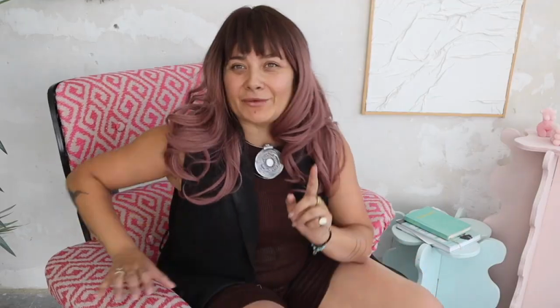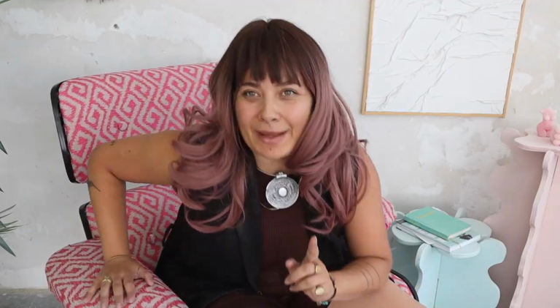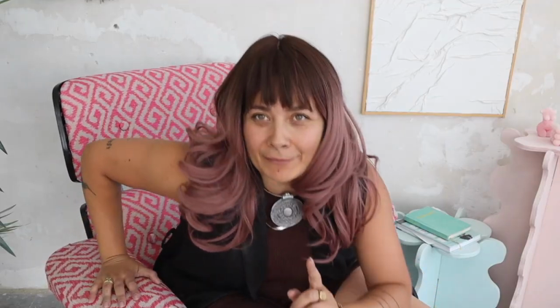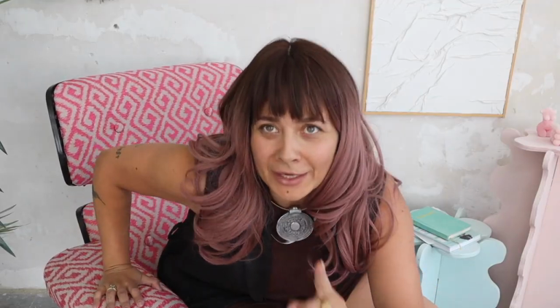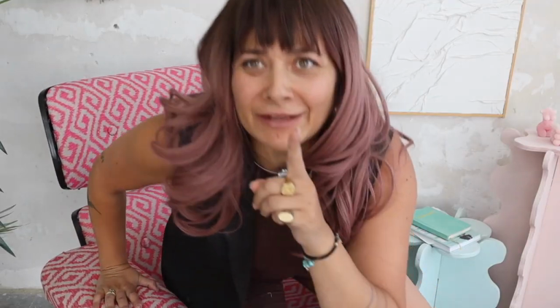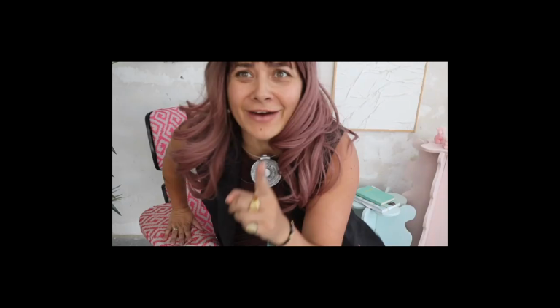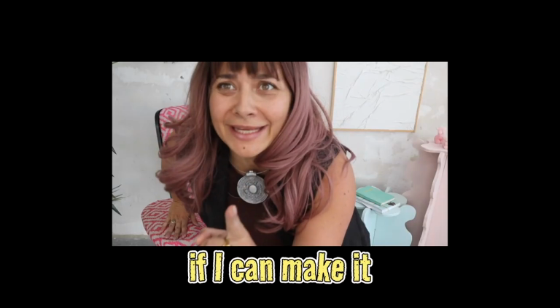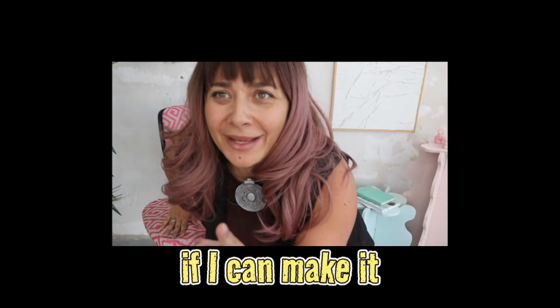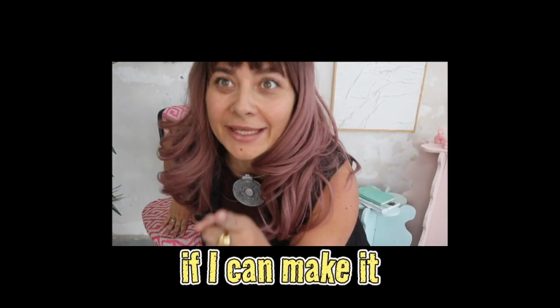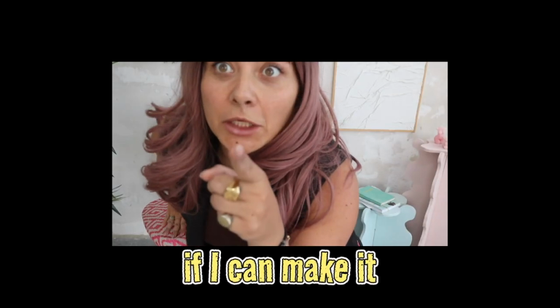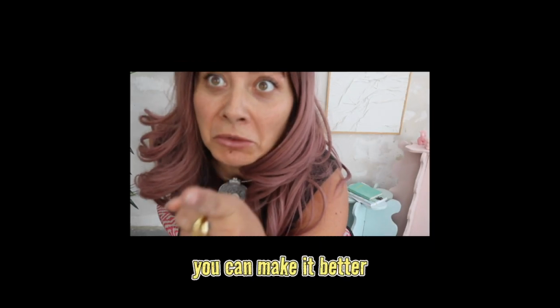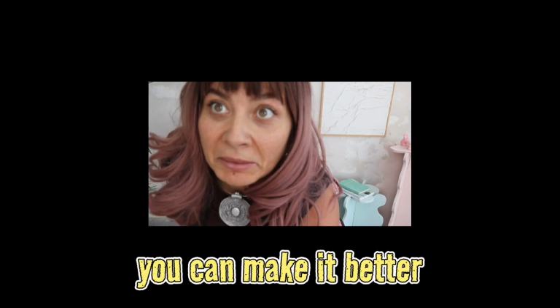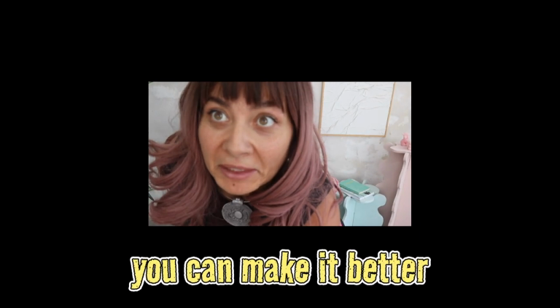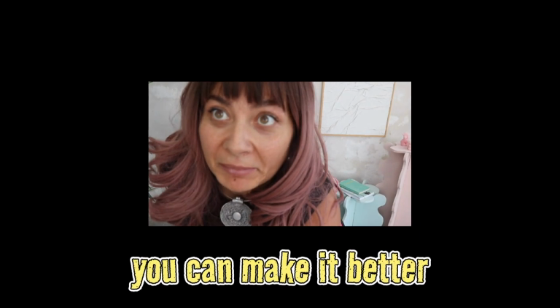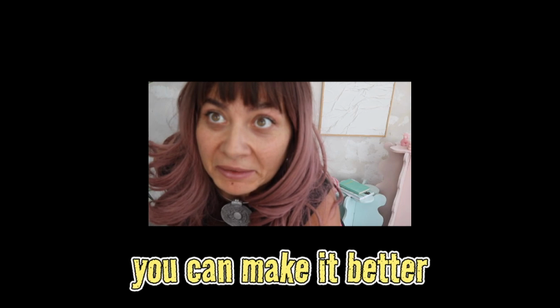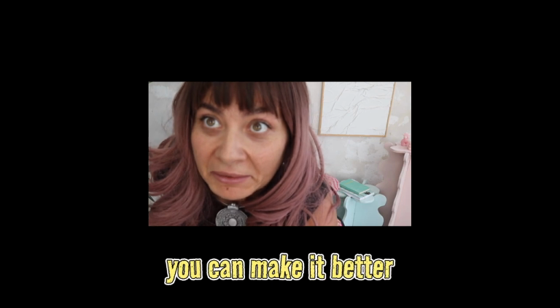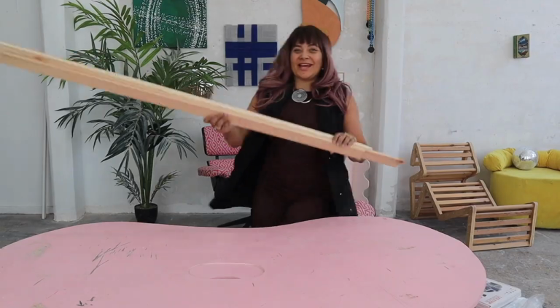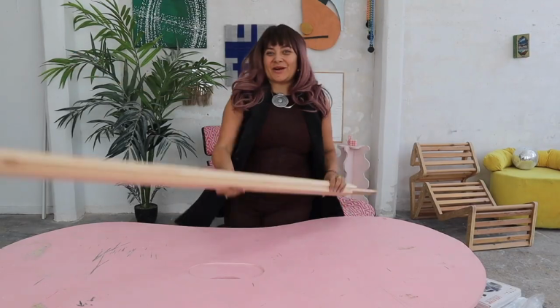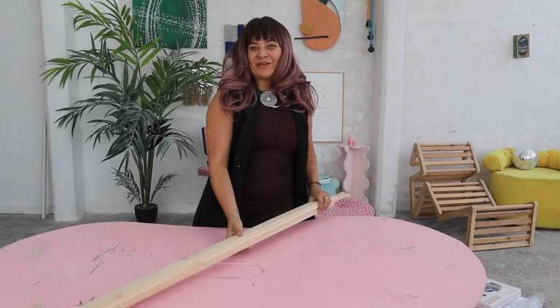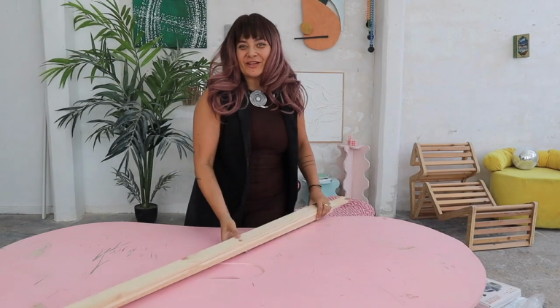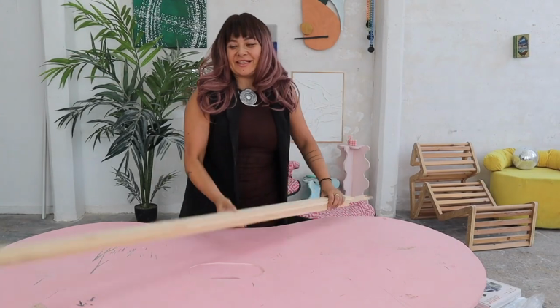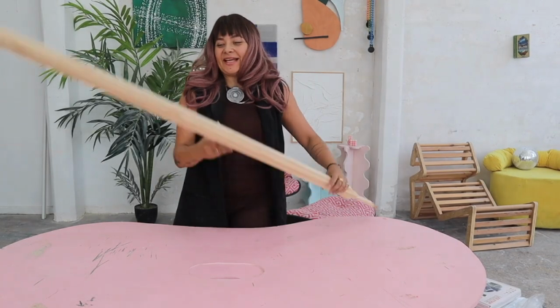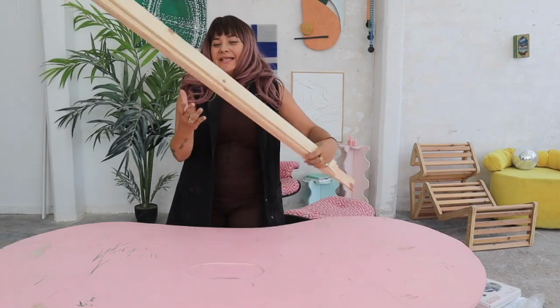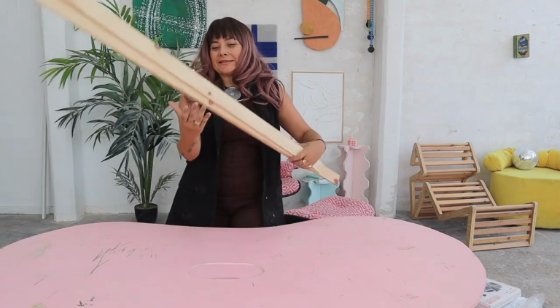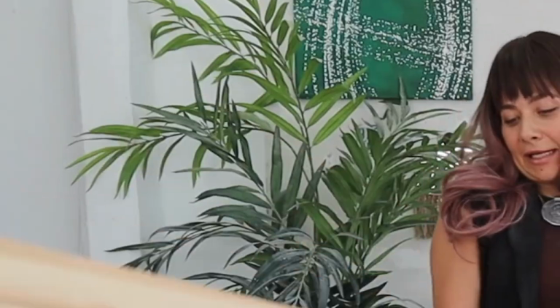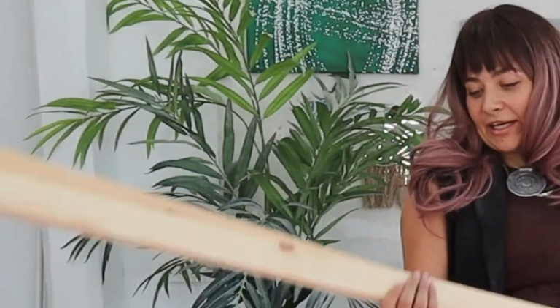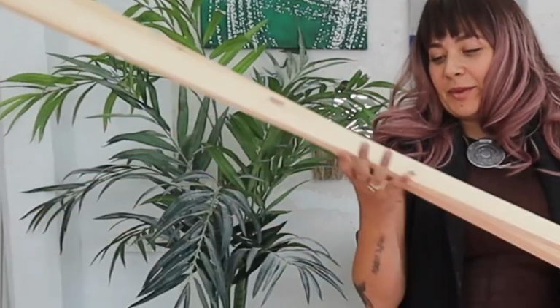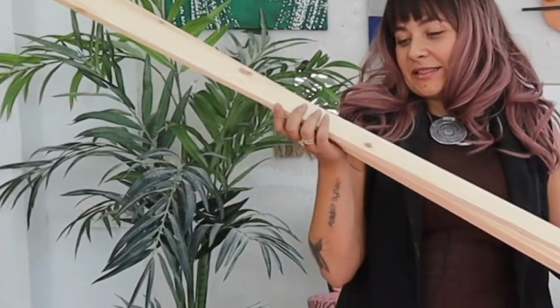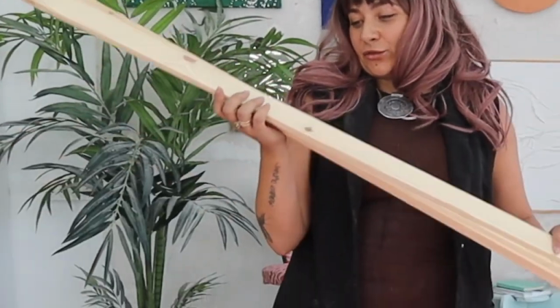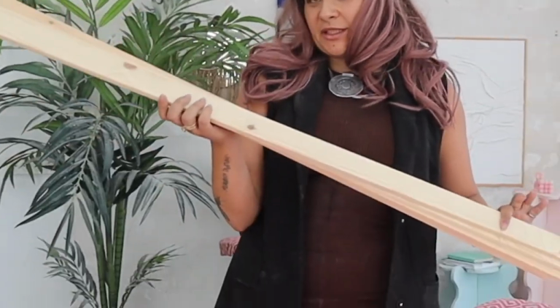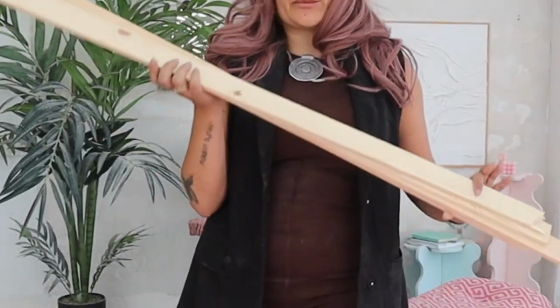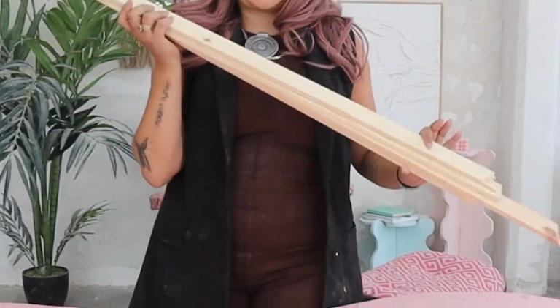And remember, if I can make it, you can make it better. The equipment for the day is a lot of pieces of wood that we're going to cut and shape just to create a base for our cloud.